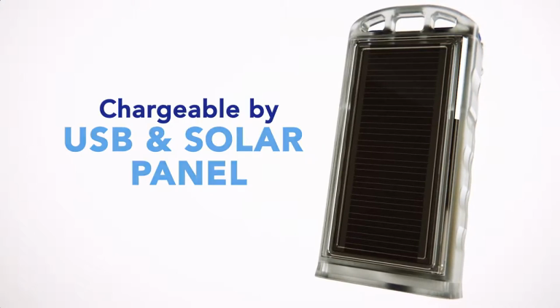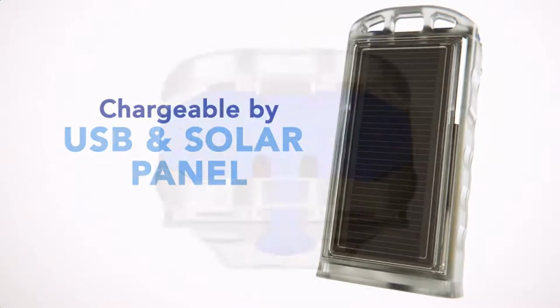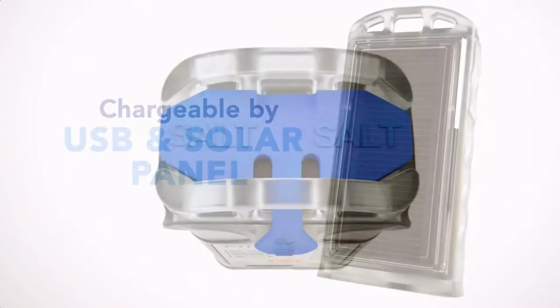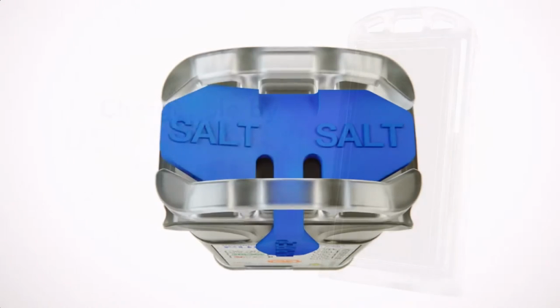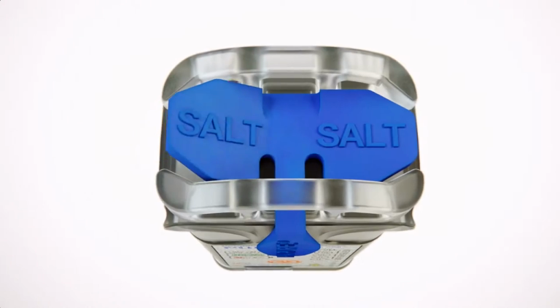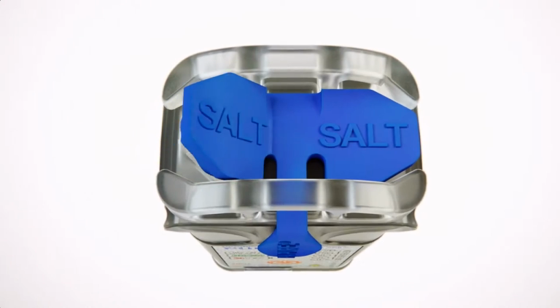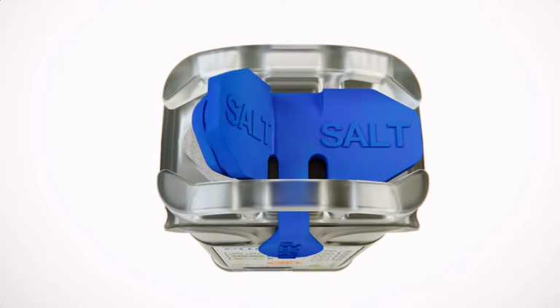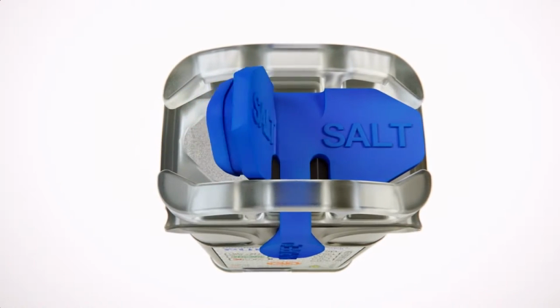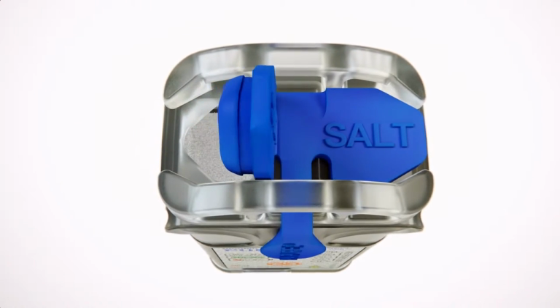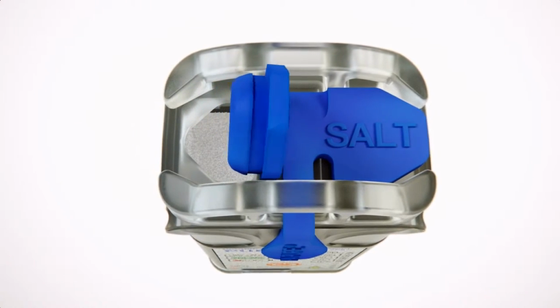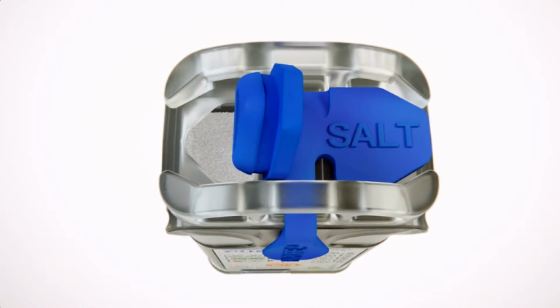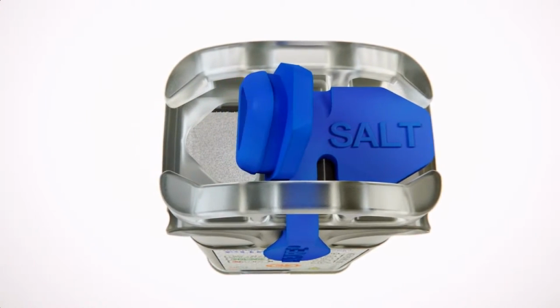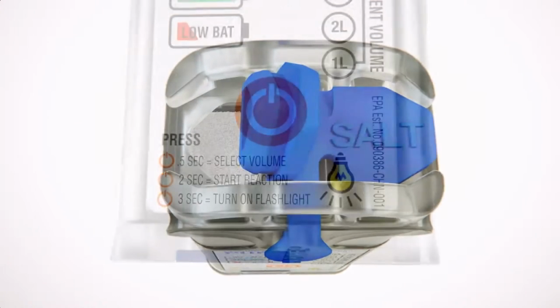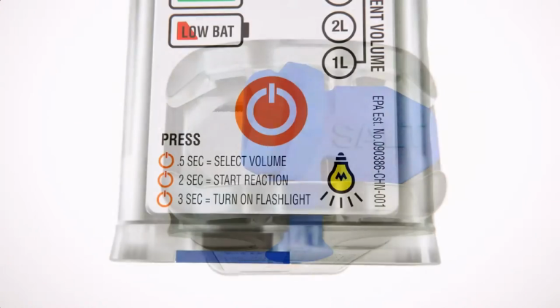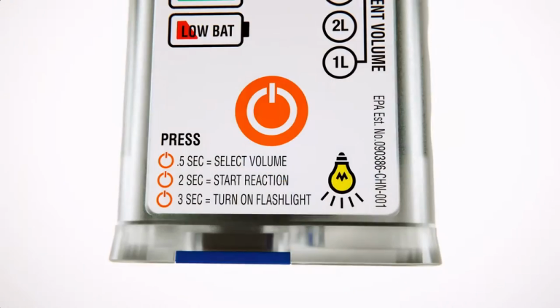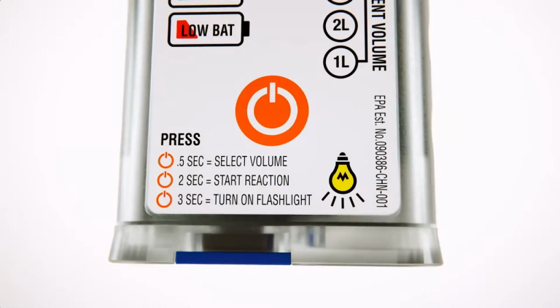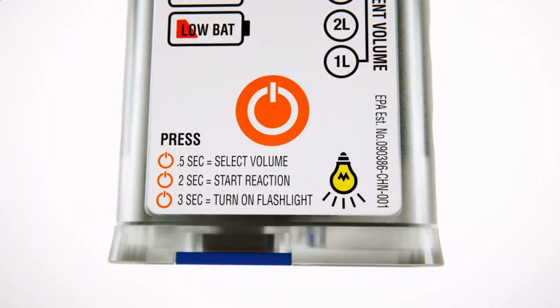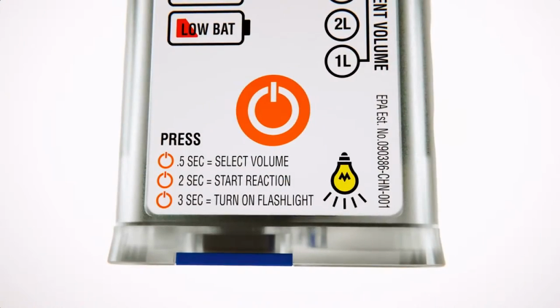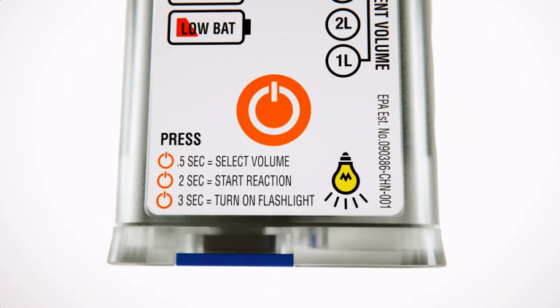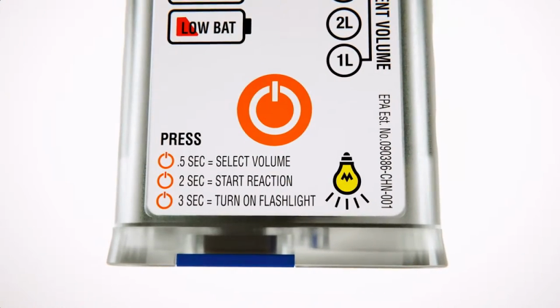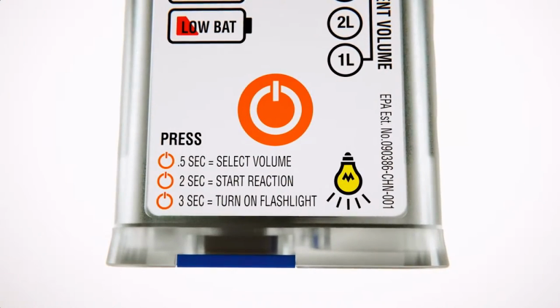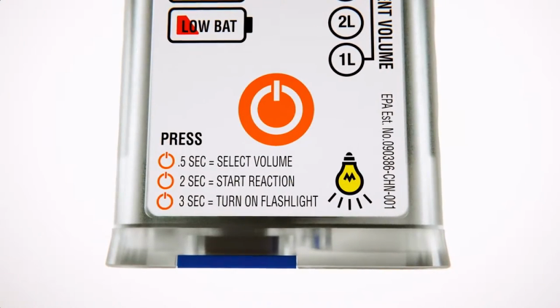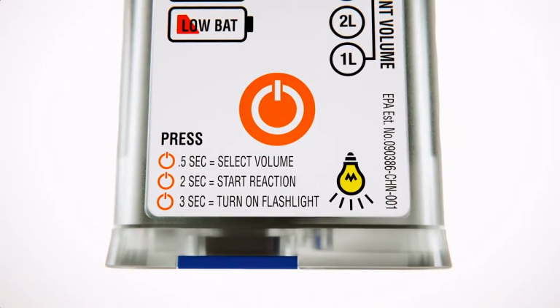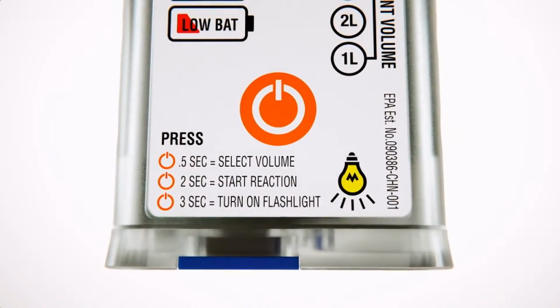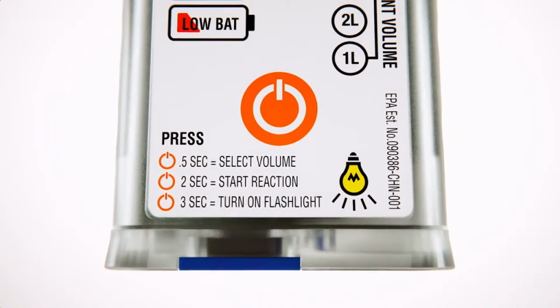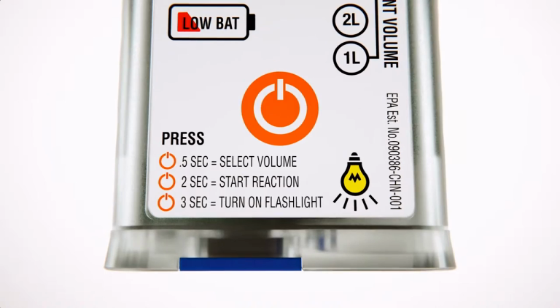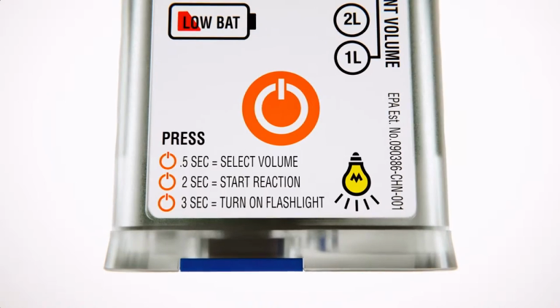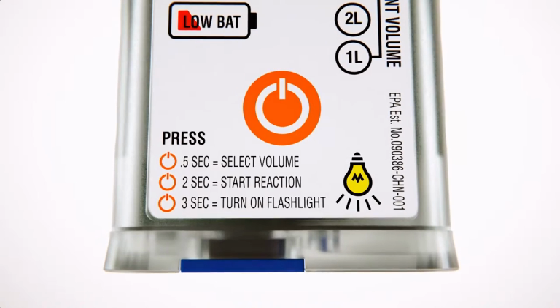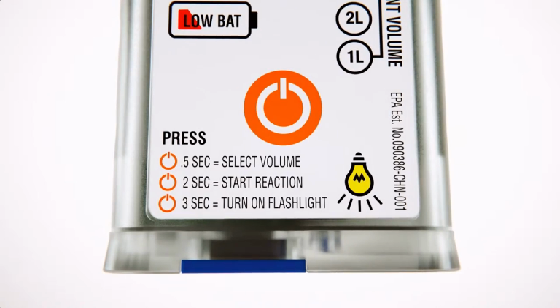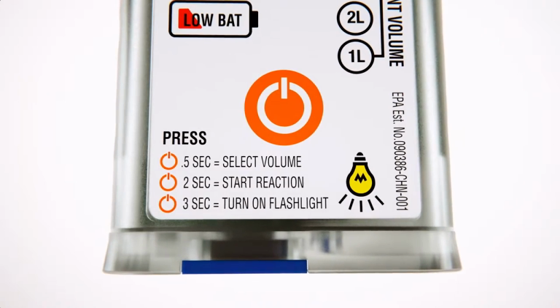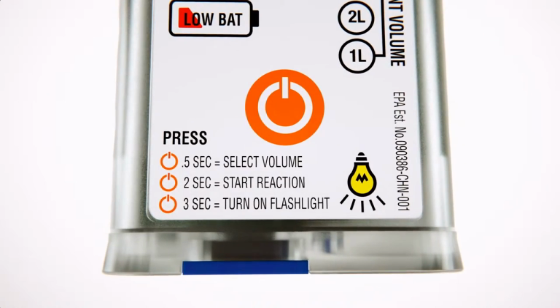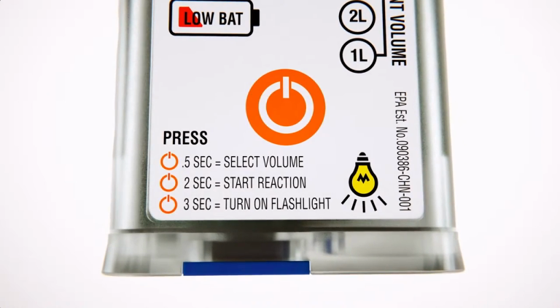Onboard salt storage and easy to follow instructions, making safe drinking water just a click away.